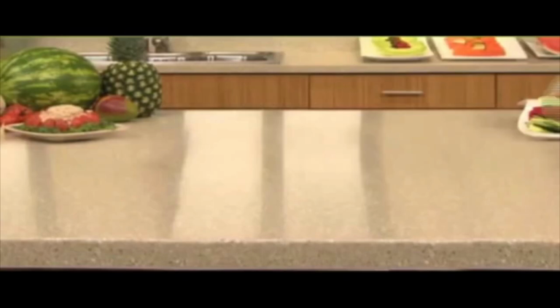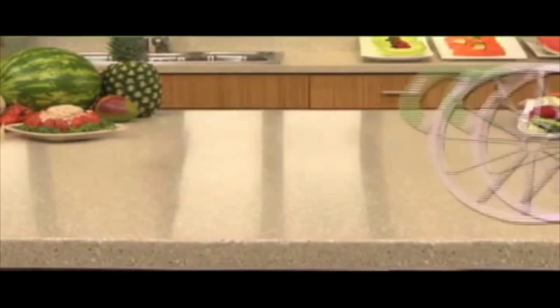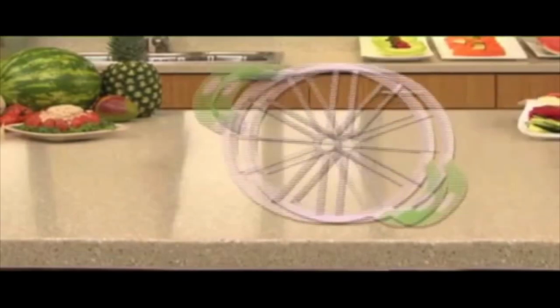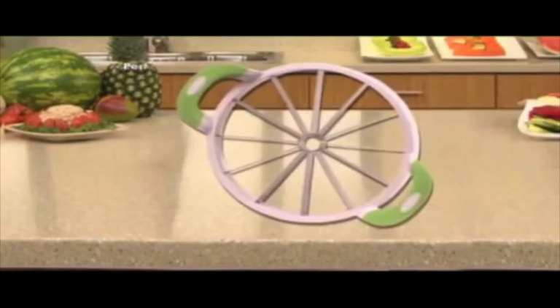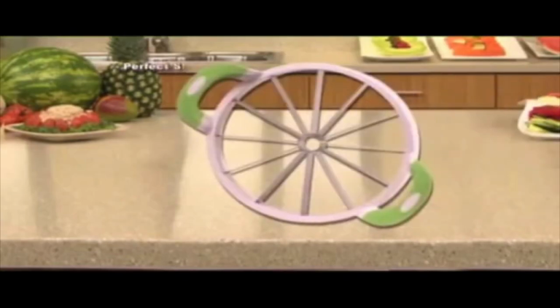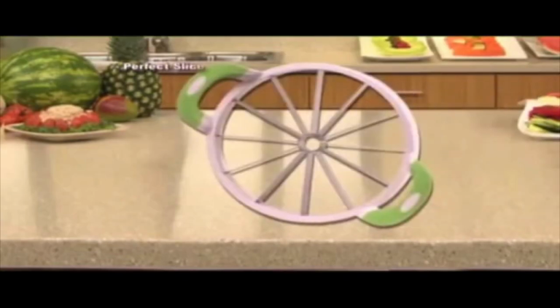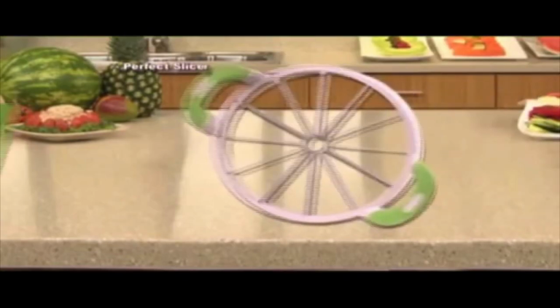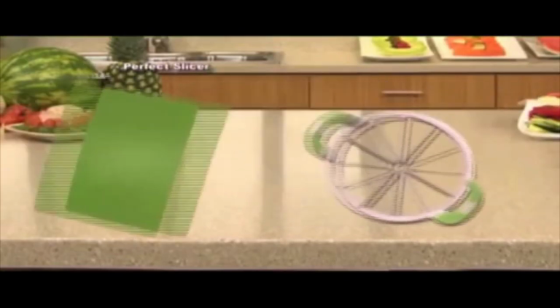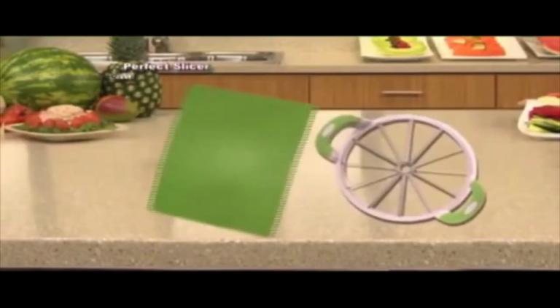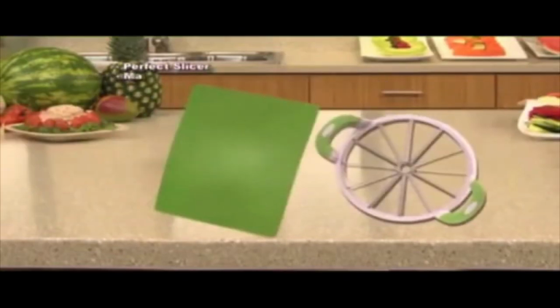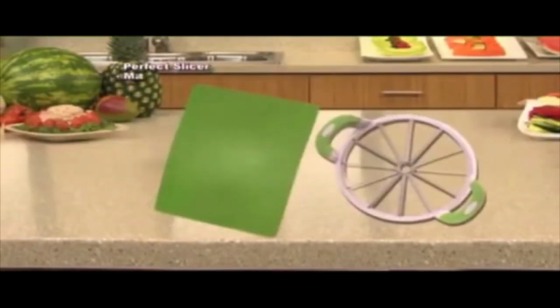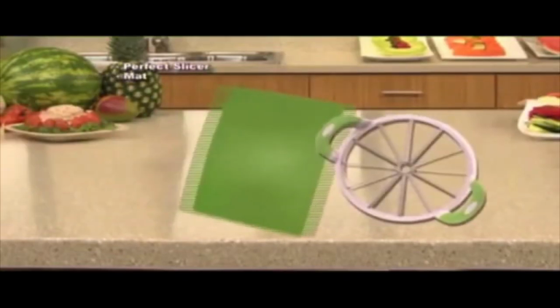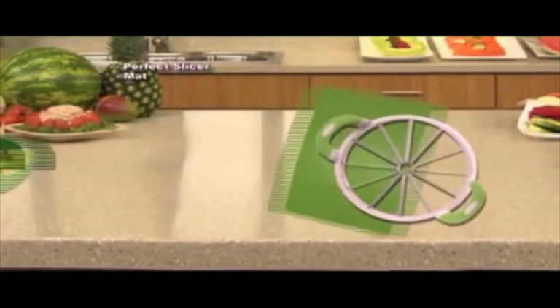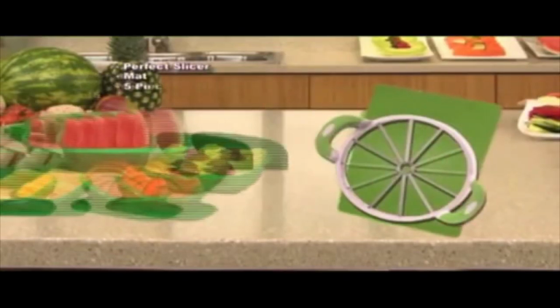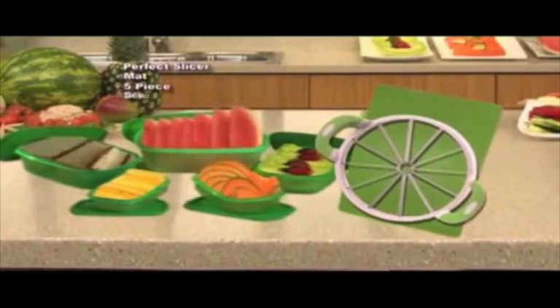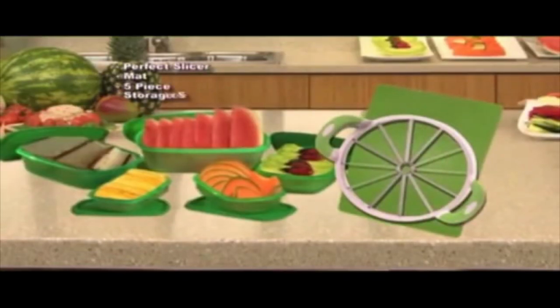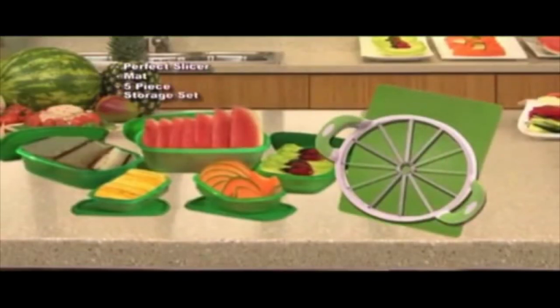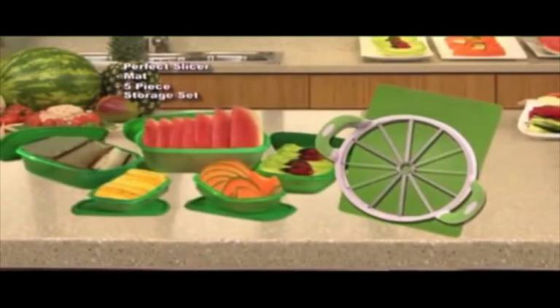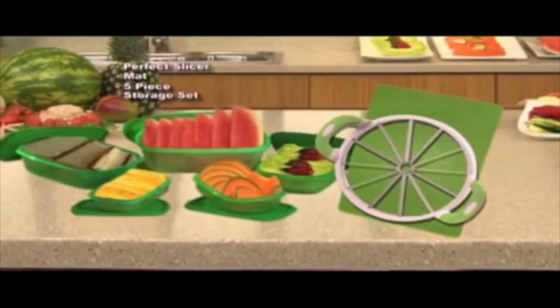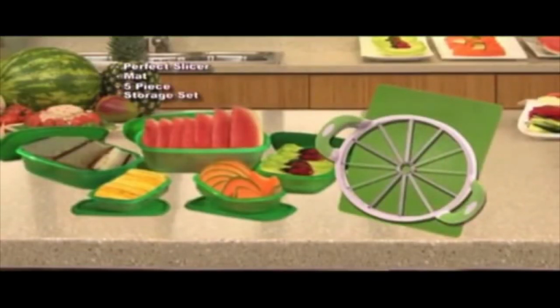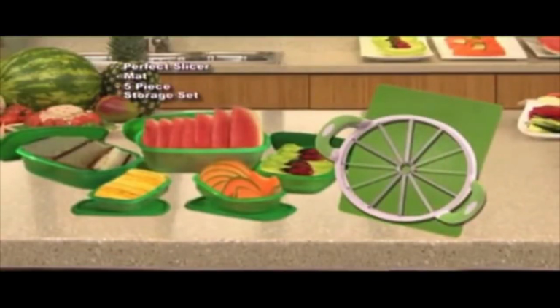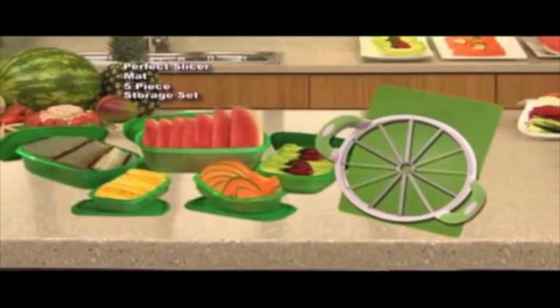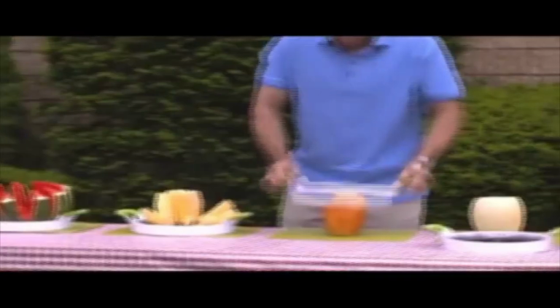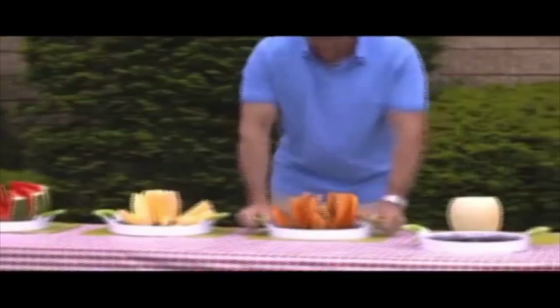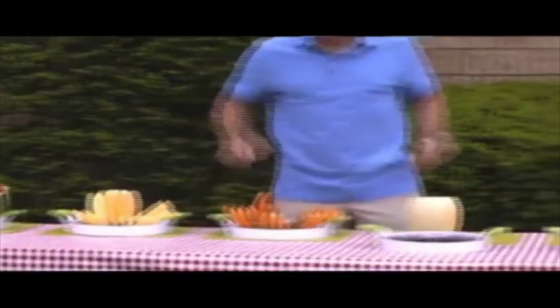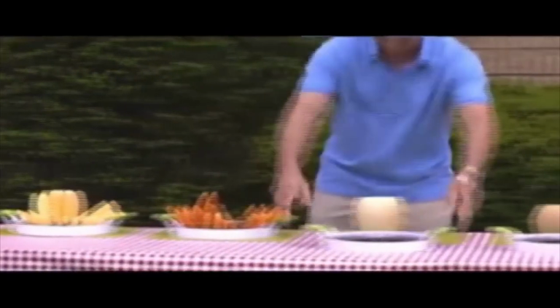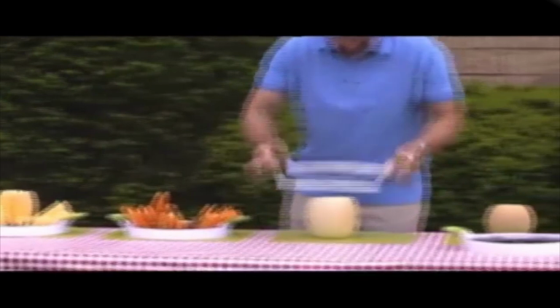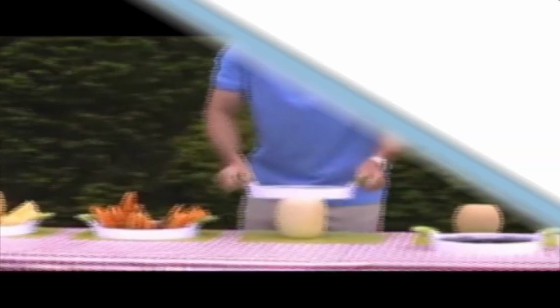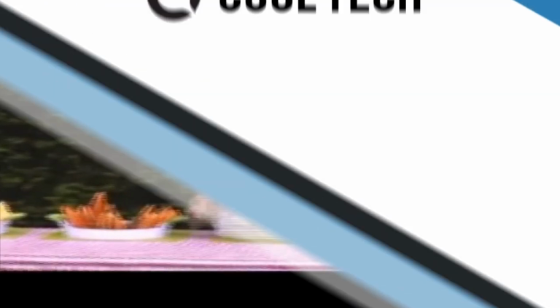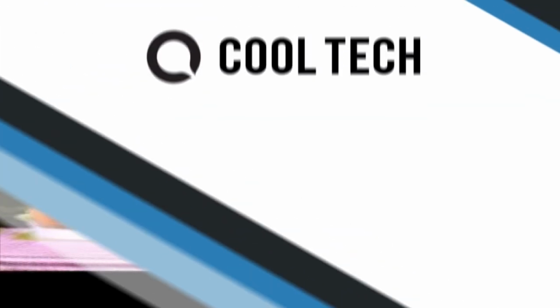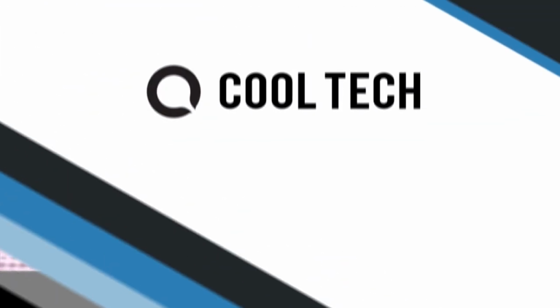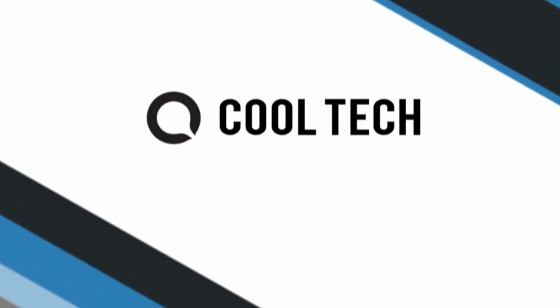You get the Perfect Slicer, Perfect Slicing Mat, and five-piece perfect storage system. This offer is not available in stores.